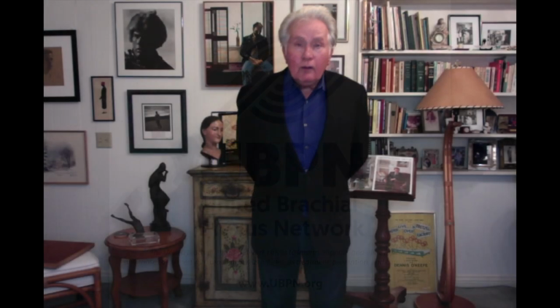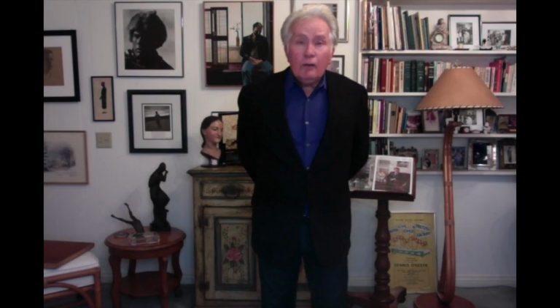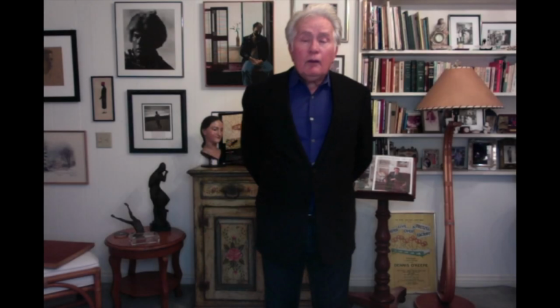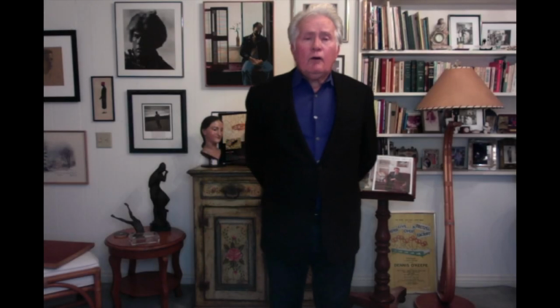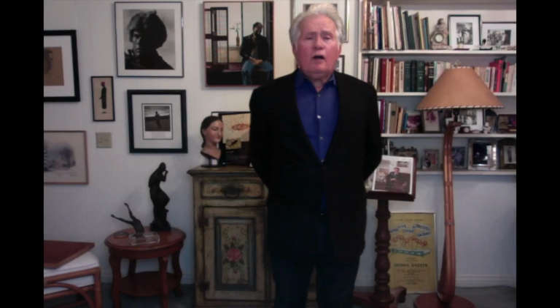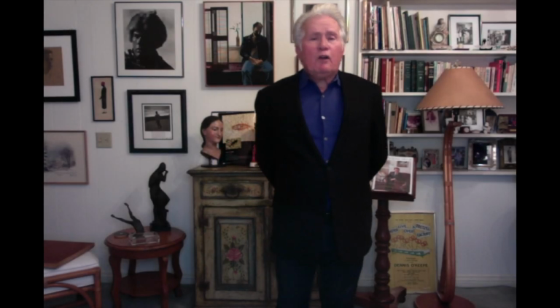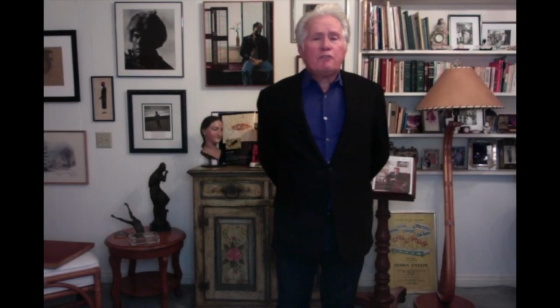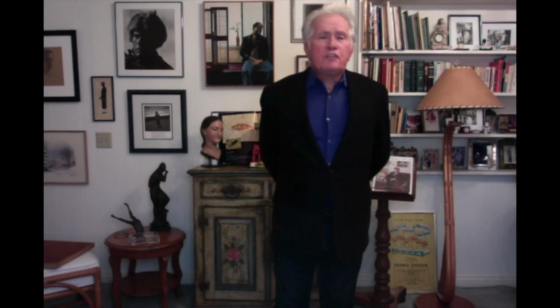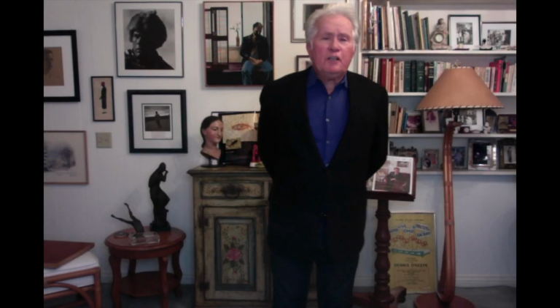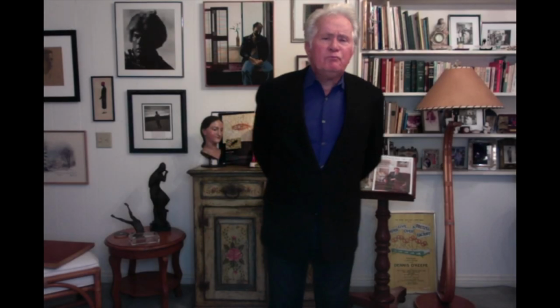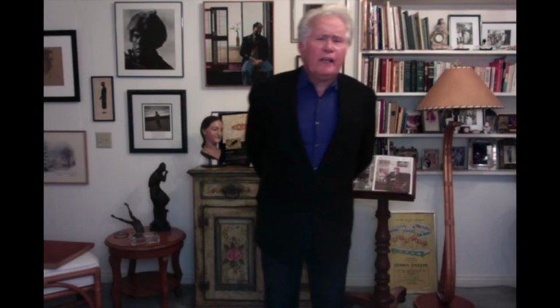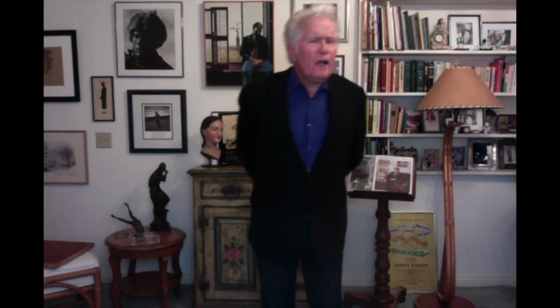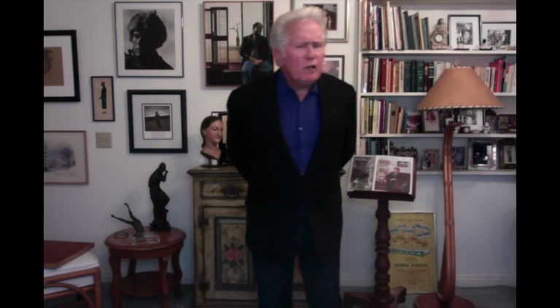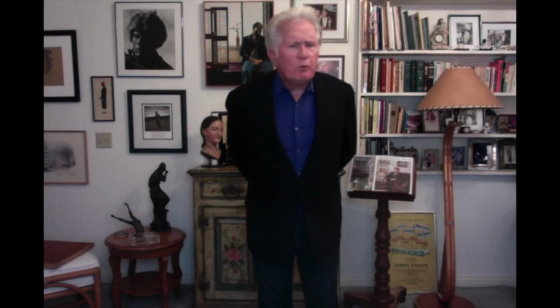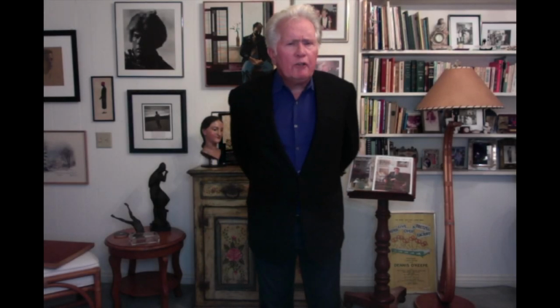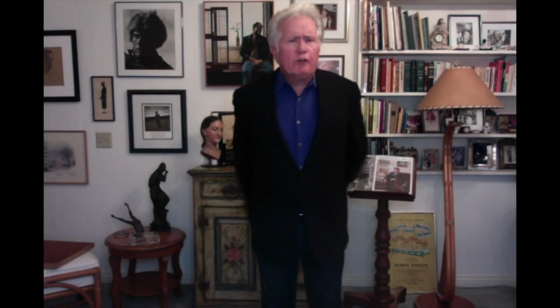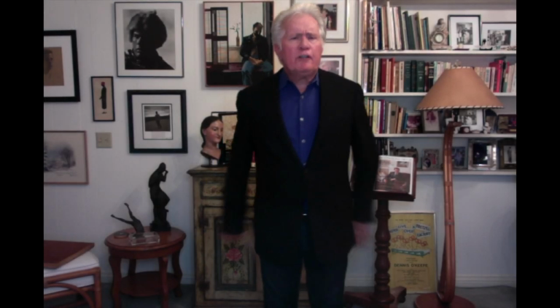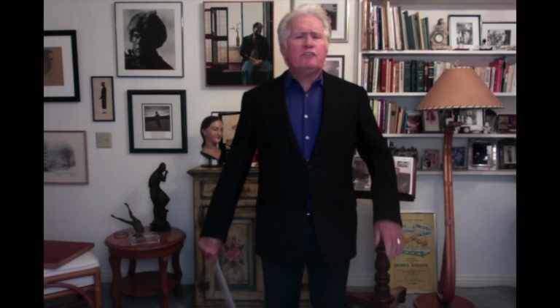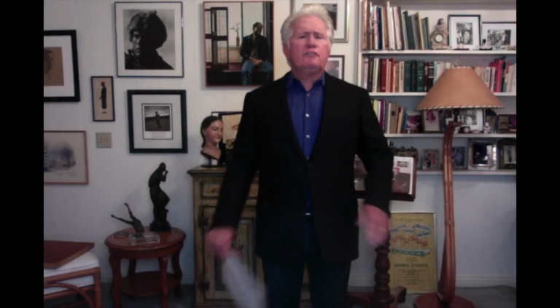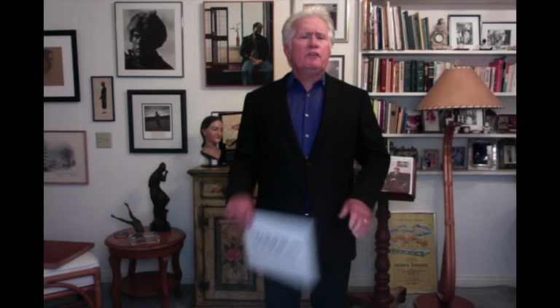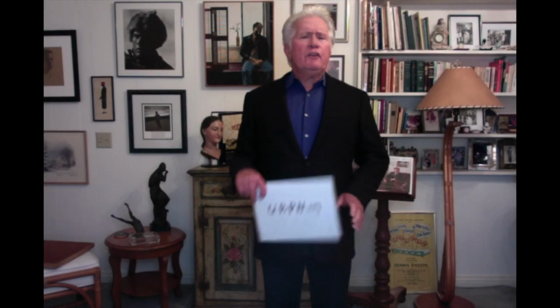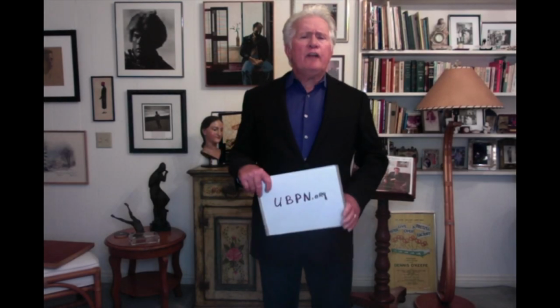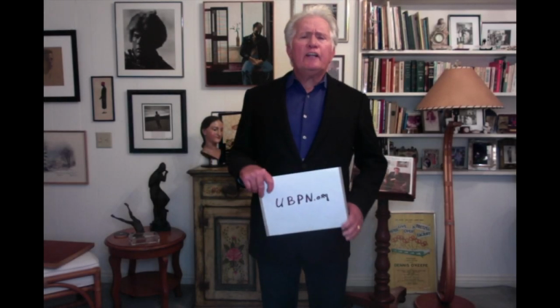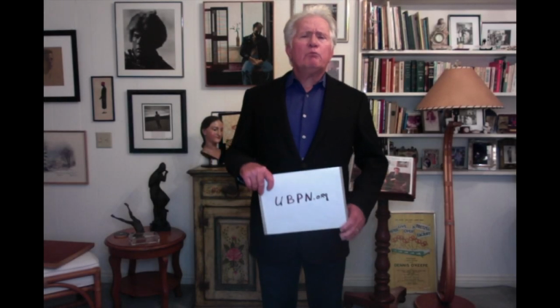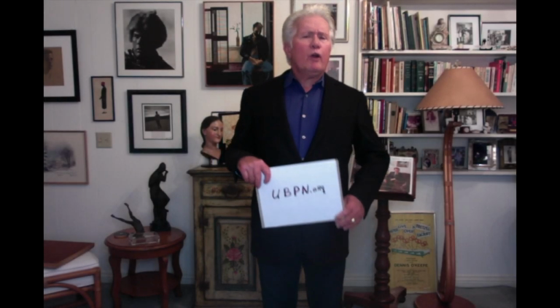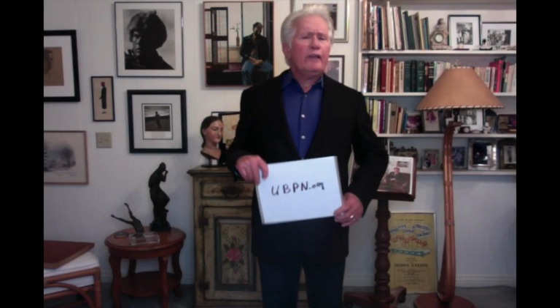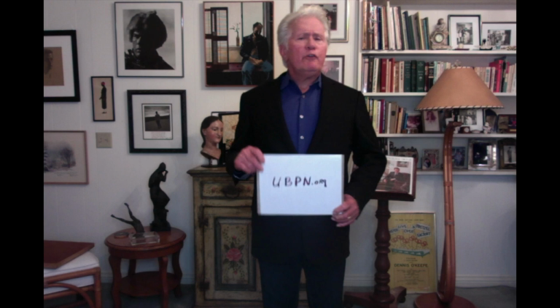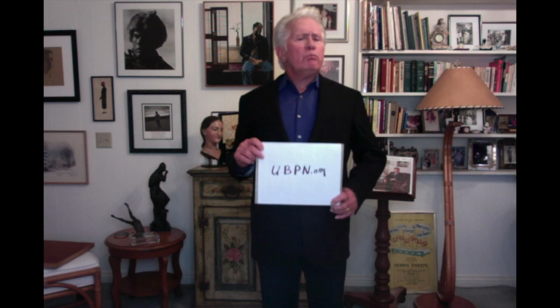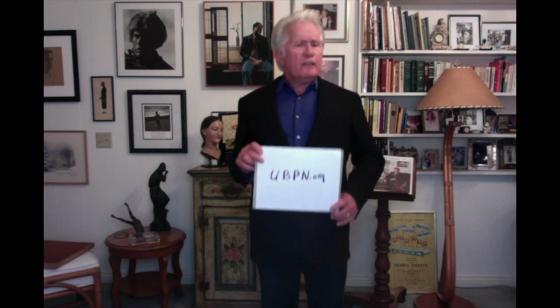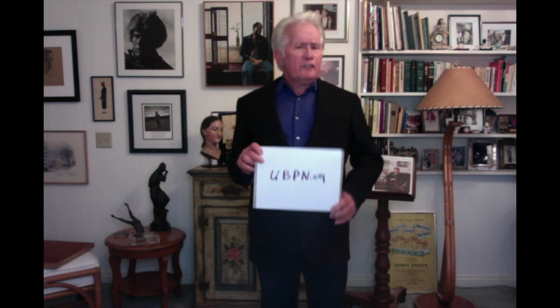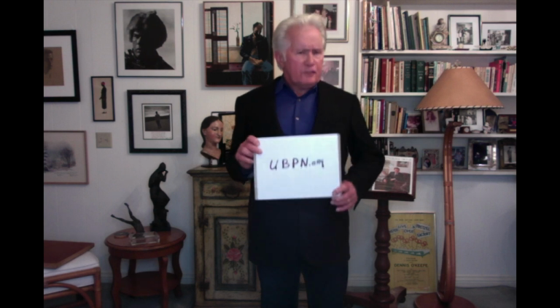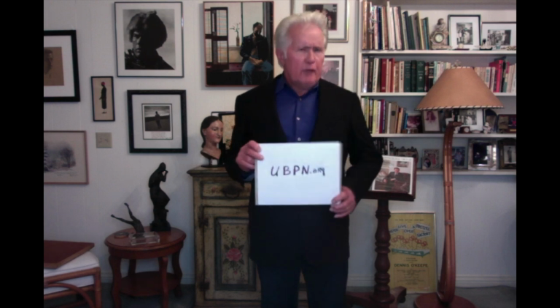Hello, I'm Martin Sheen, and I want to bring your attention to the United Brachial Plexus Network.